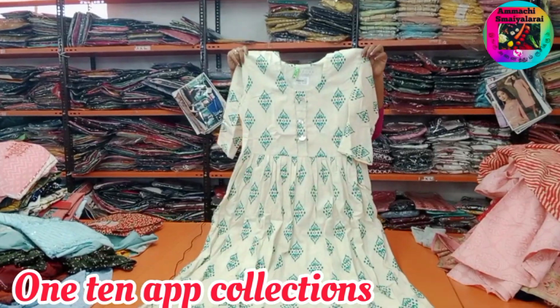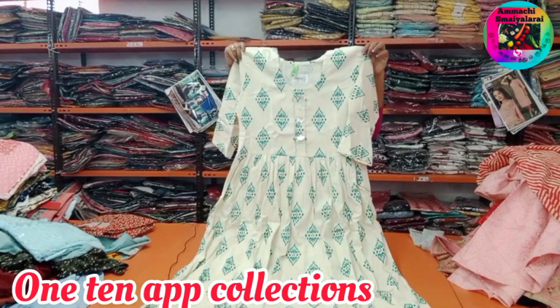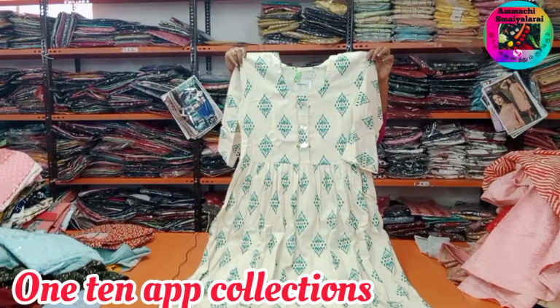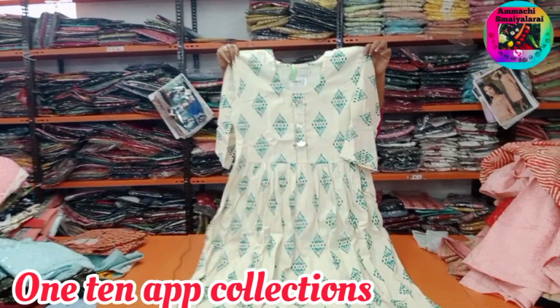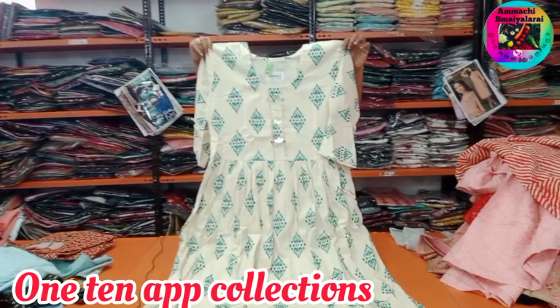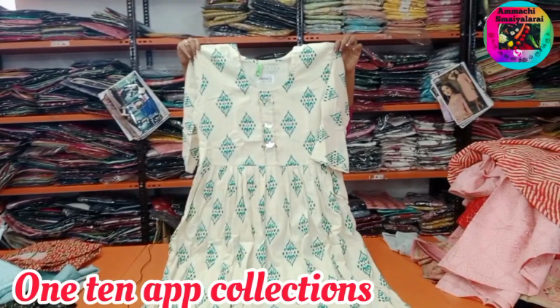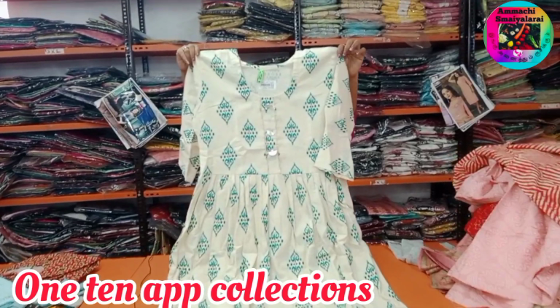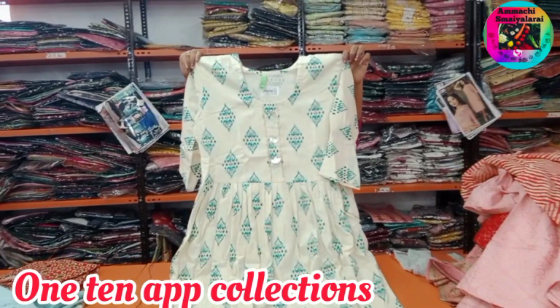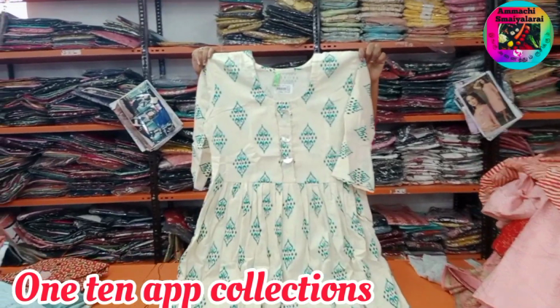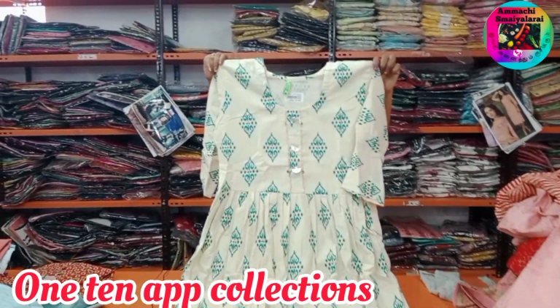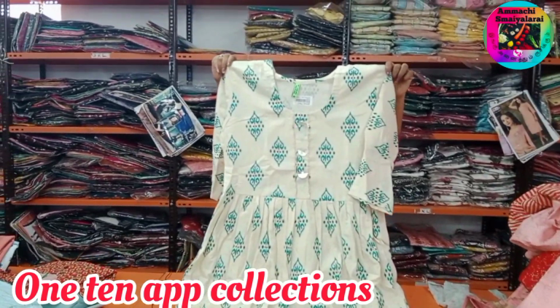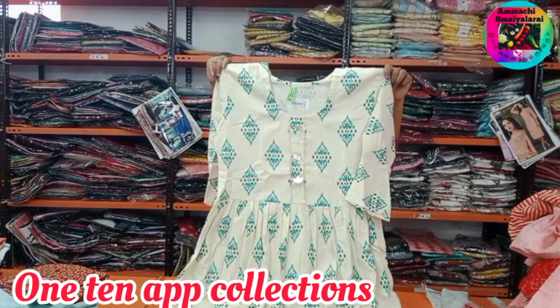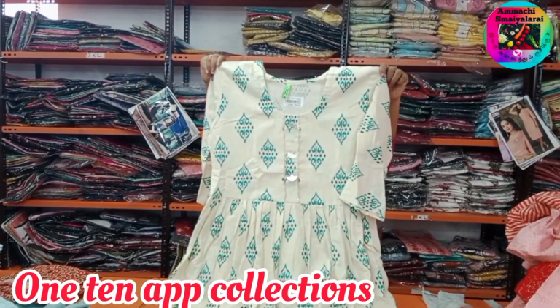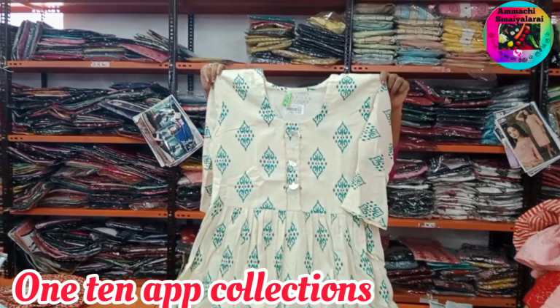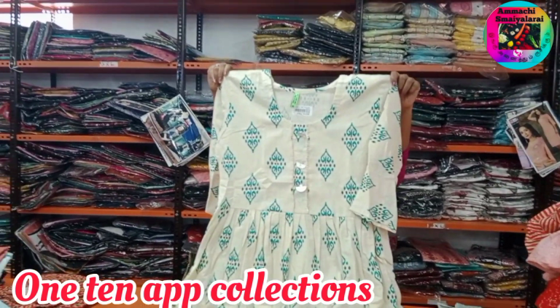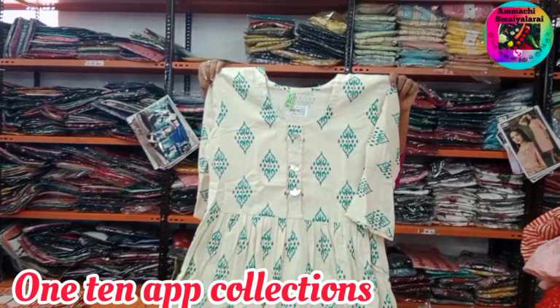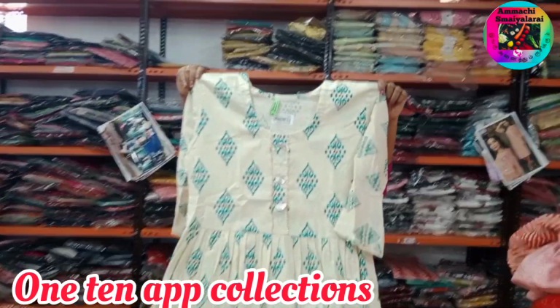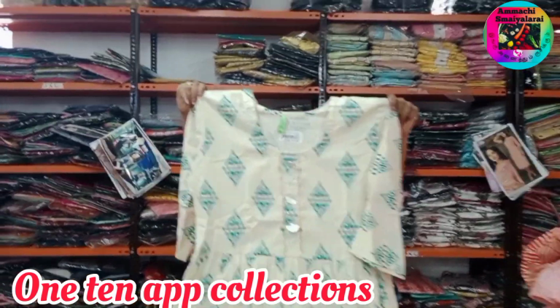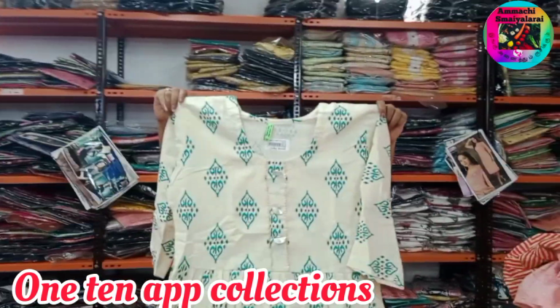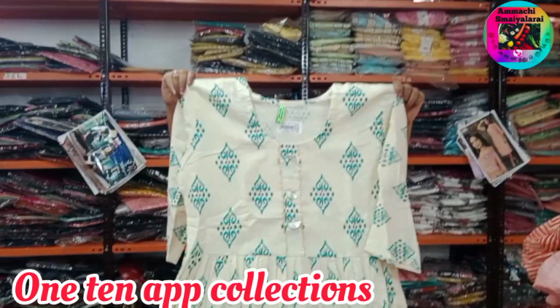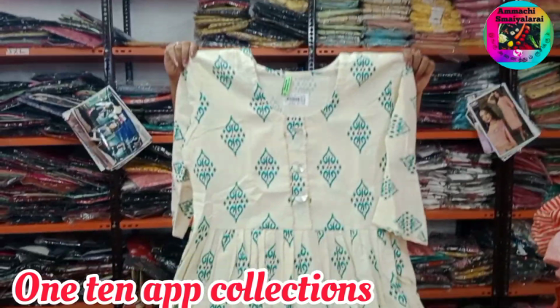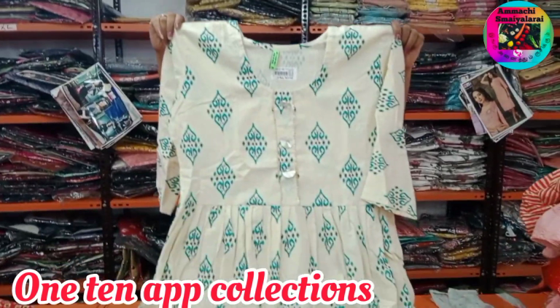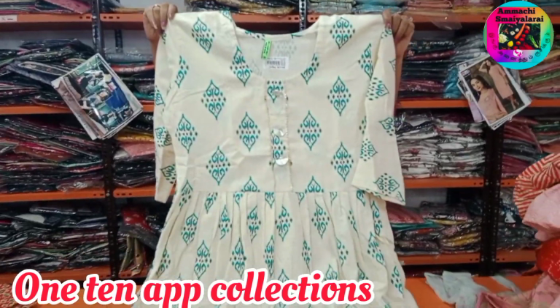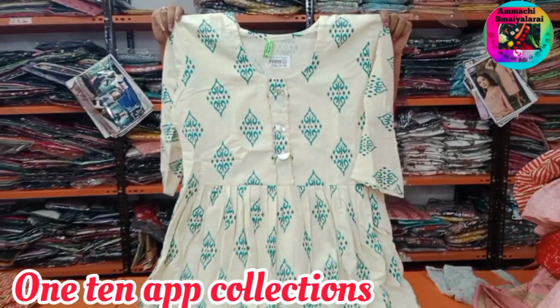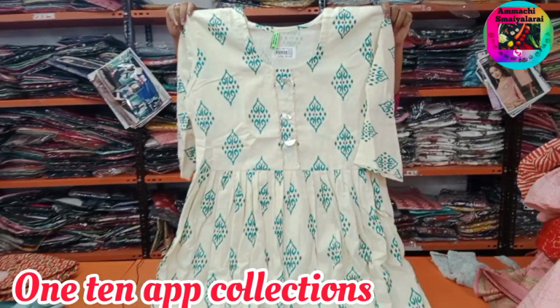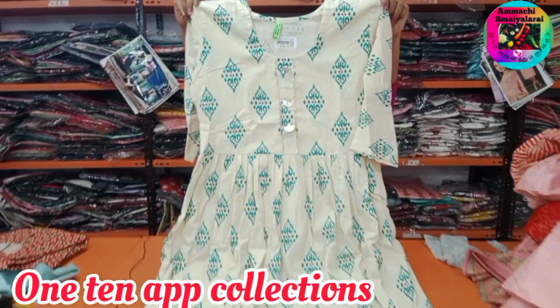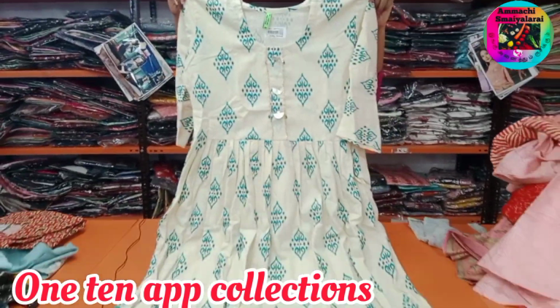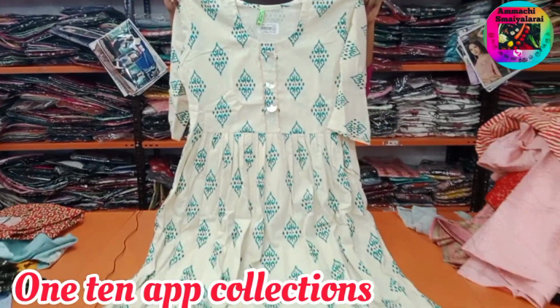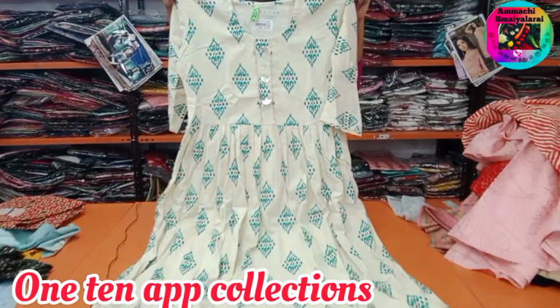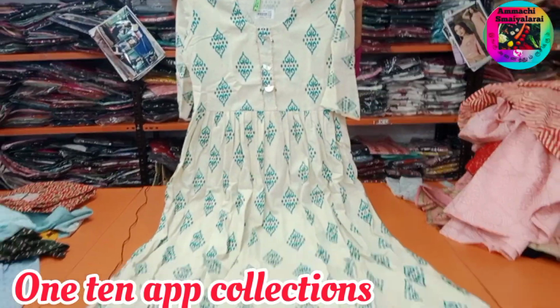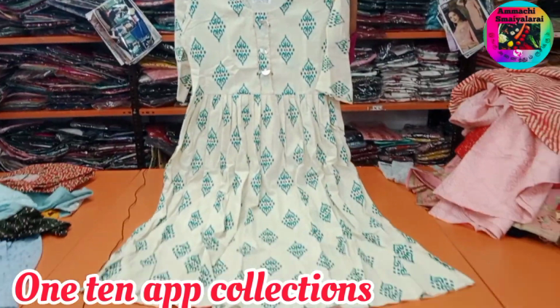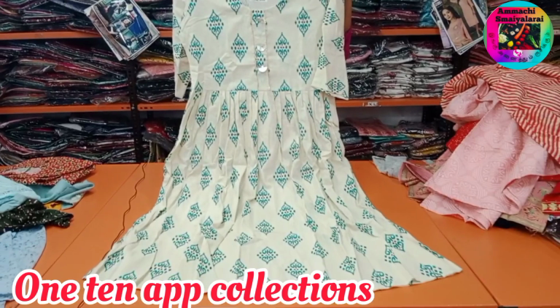If you need a frog model, this is side open. This price is Rs. 343.